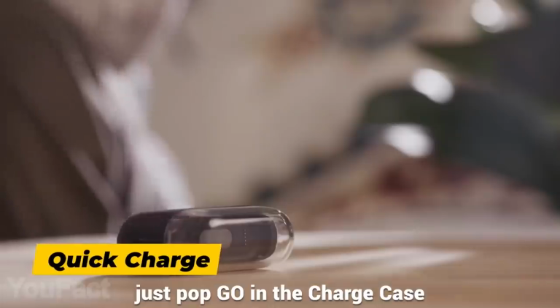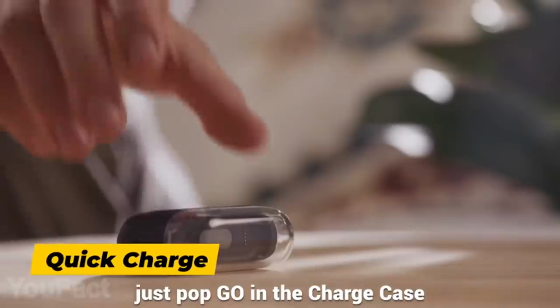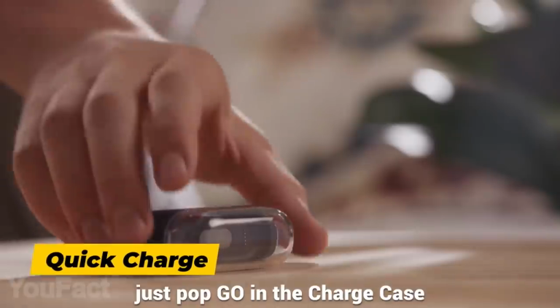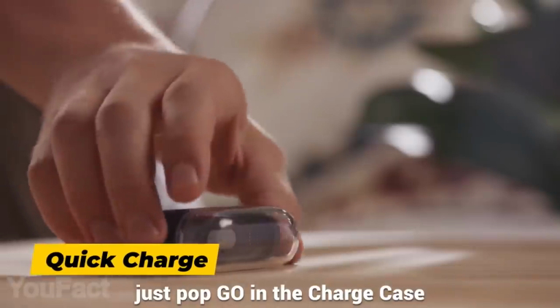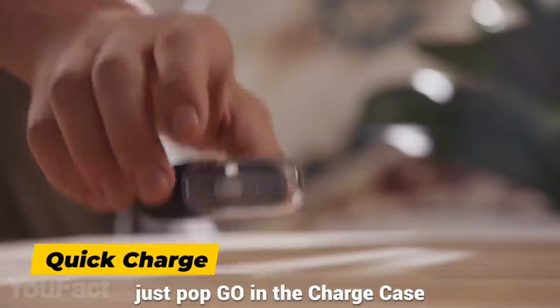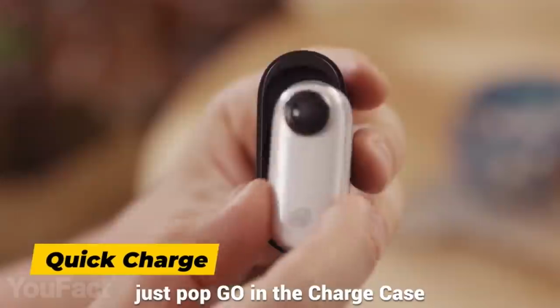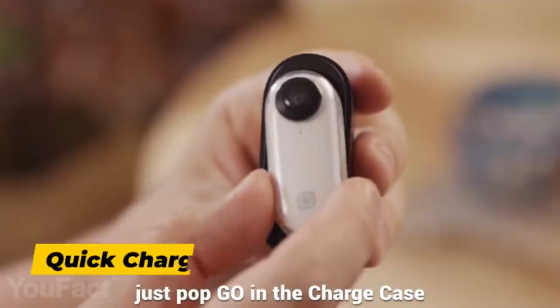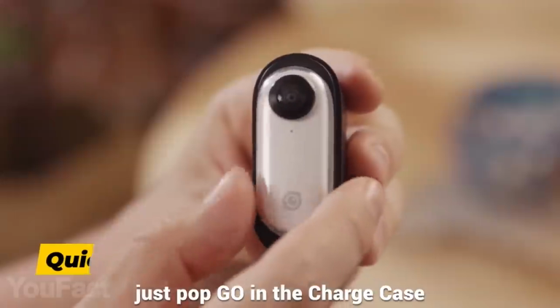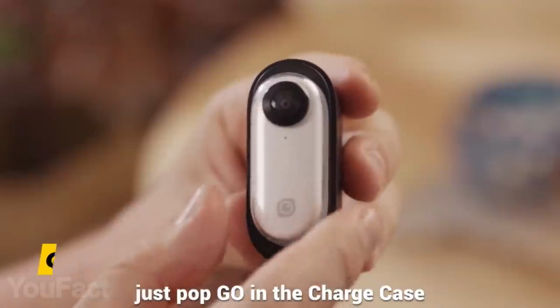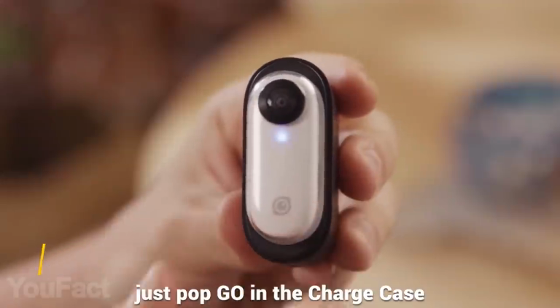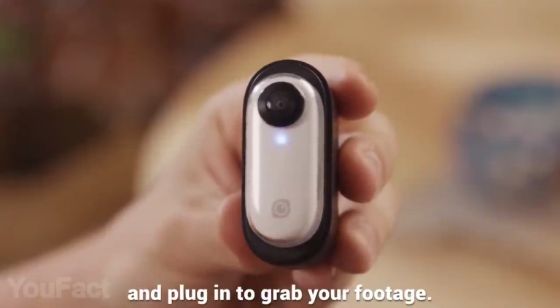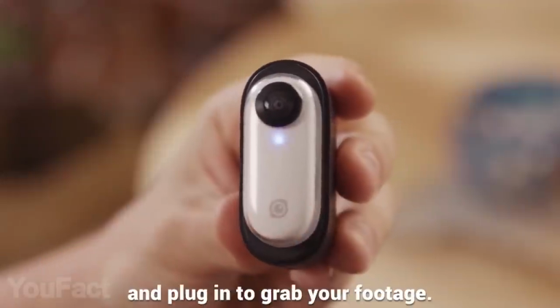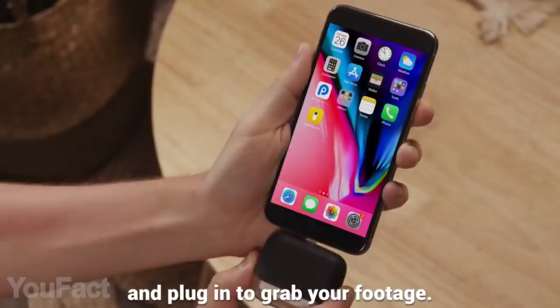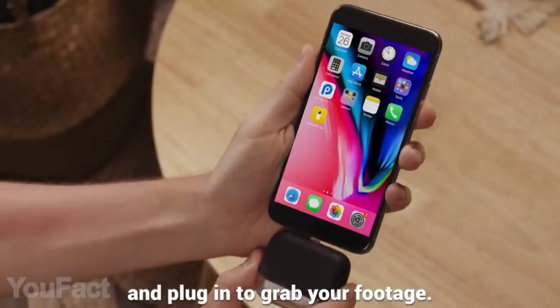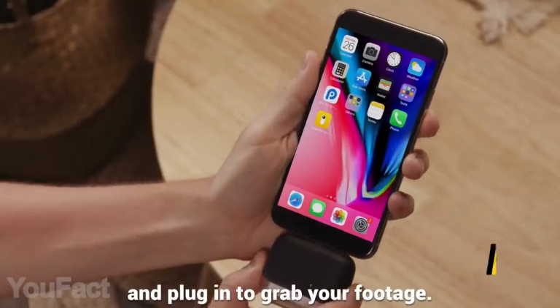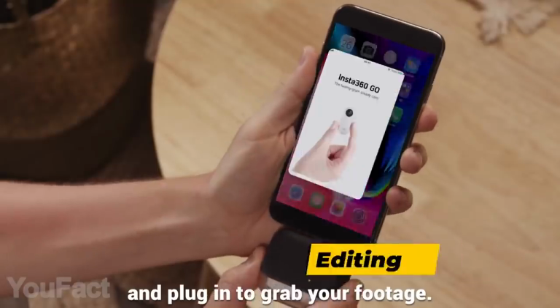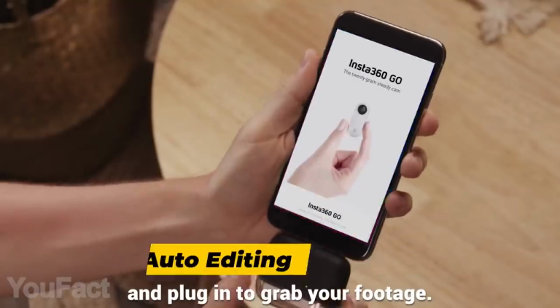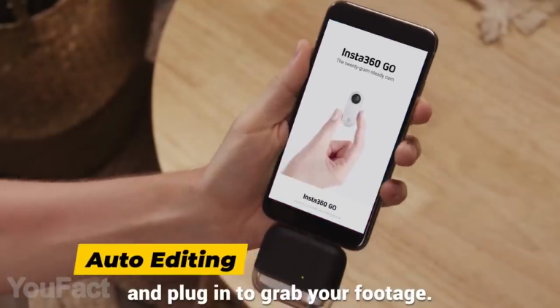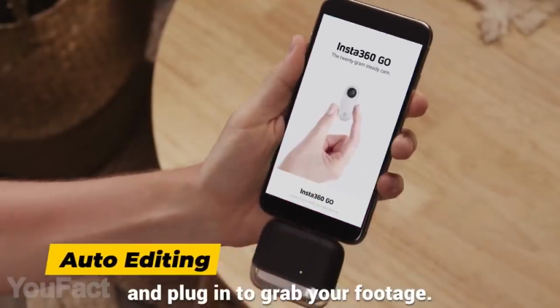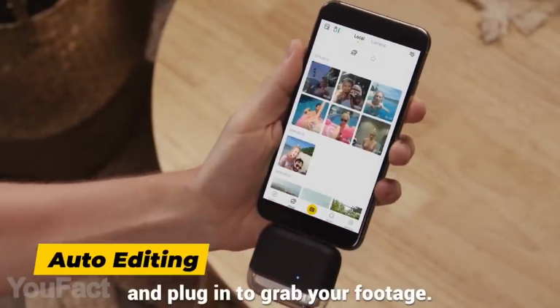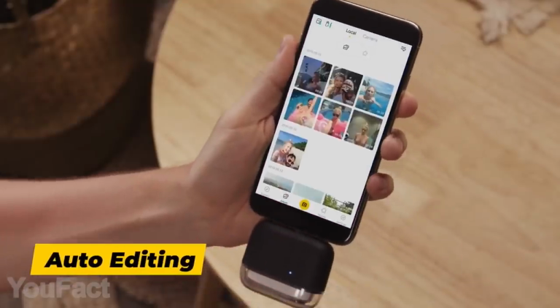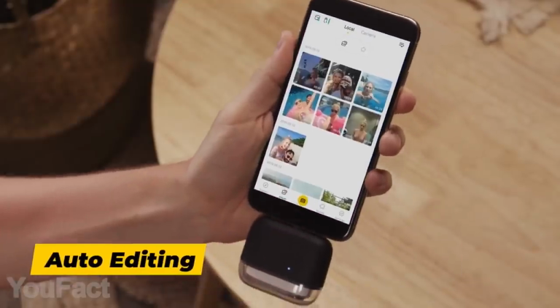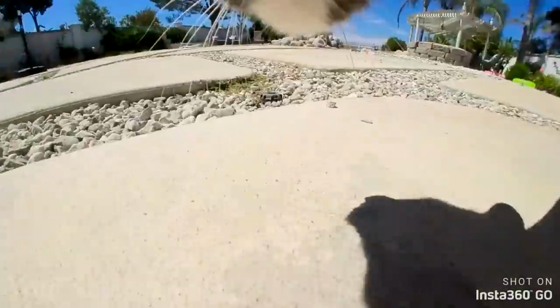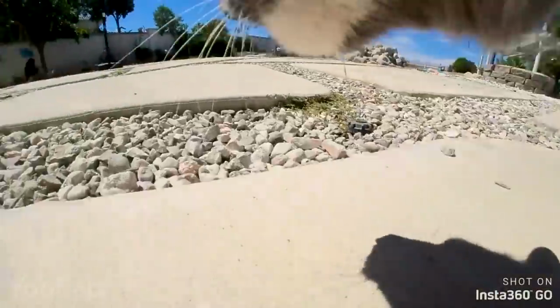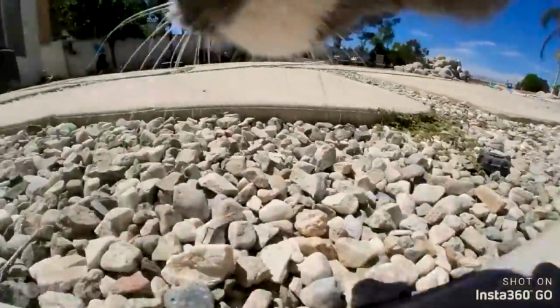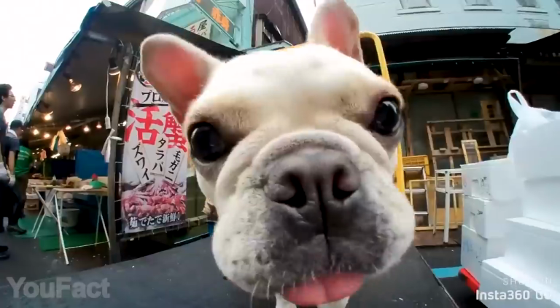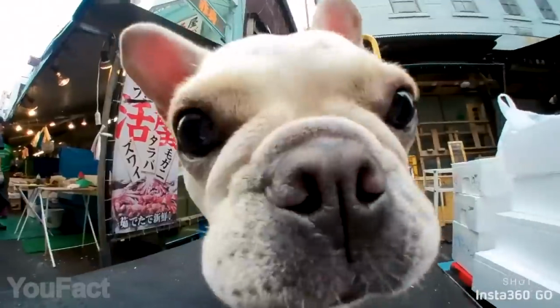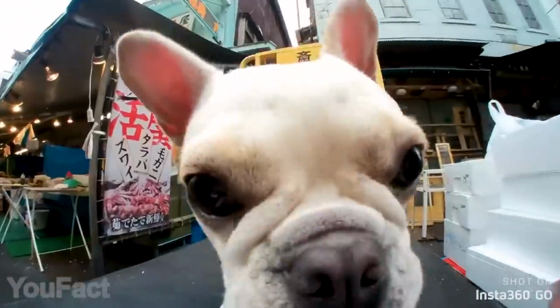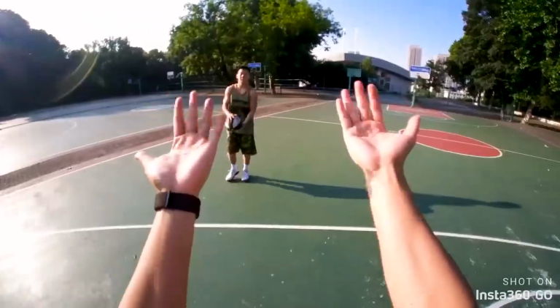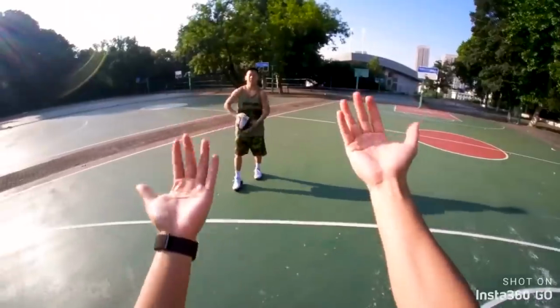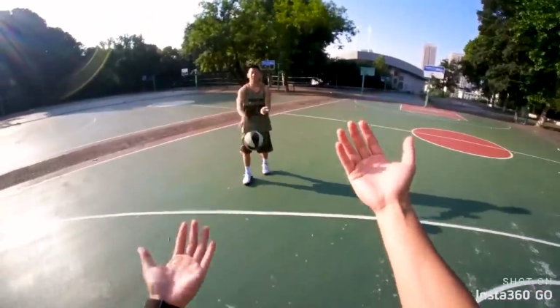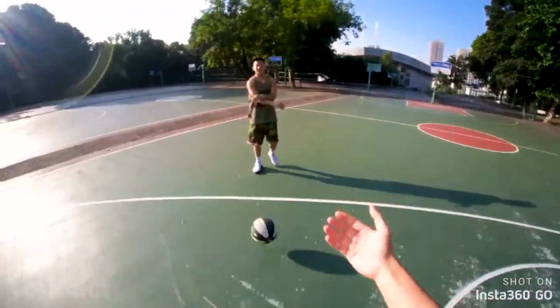Using the included charging case, you can plug the cam right into your smartphone. Size isn't of big importance.